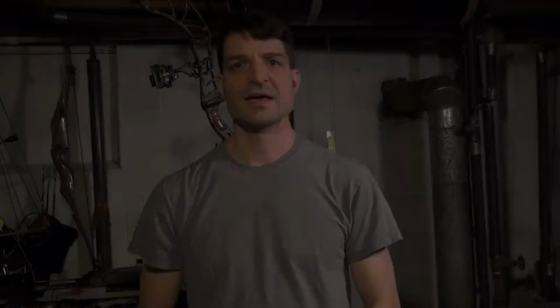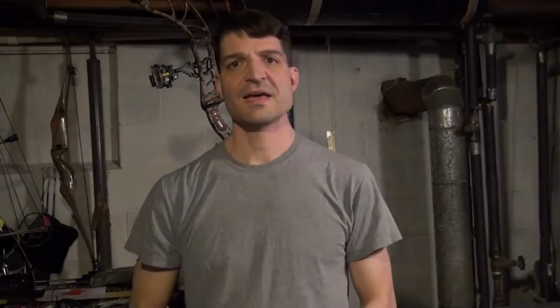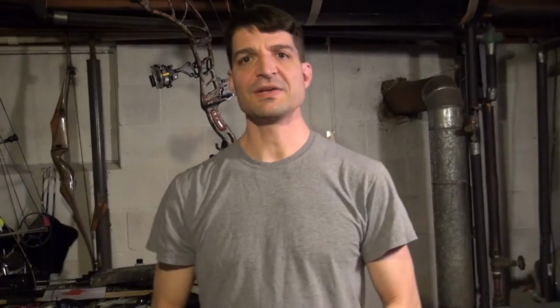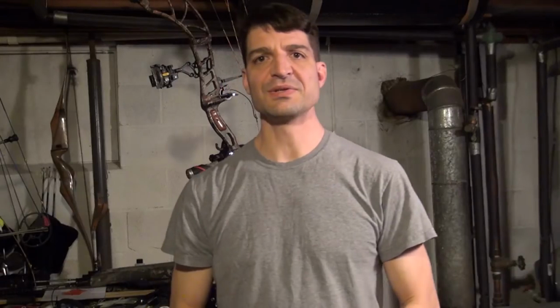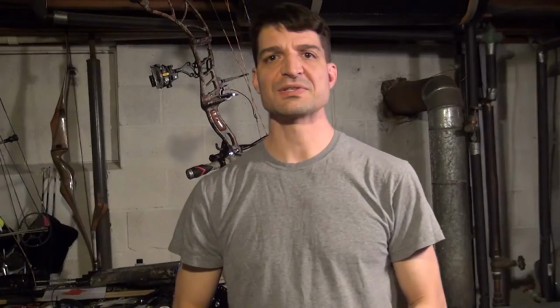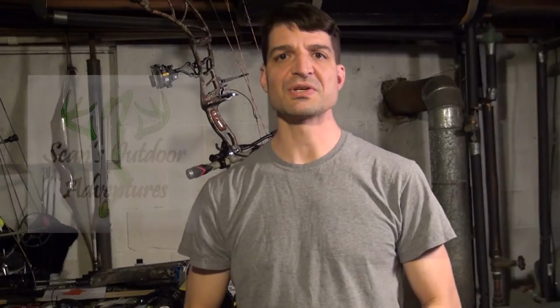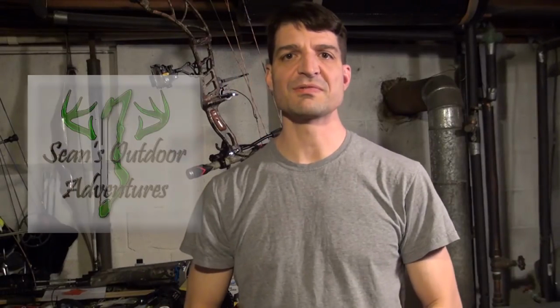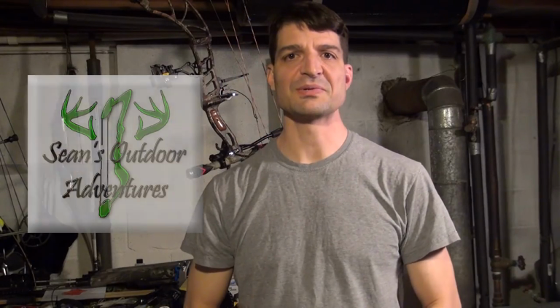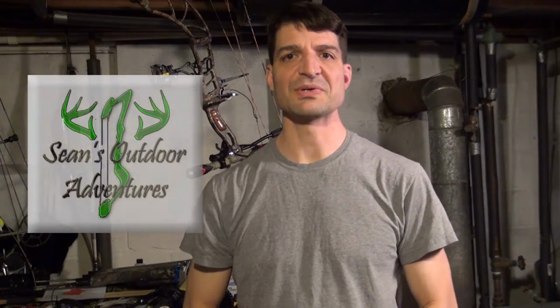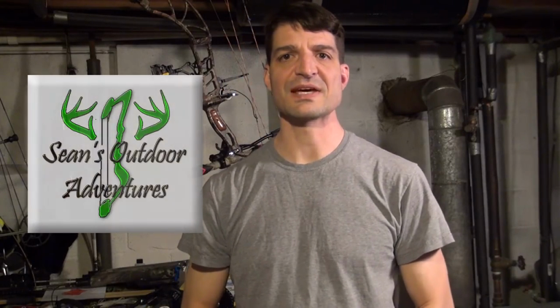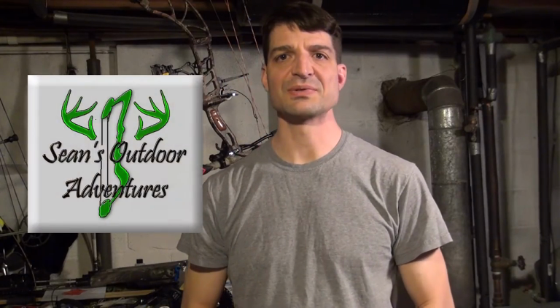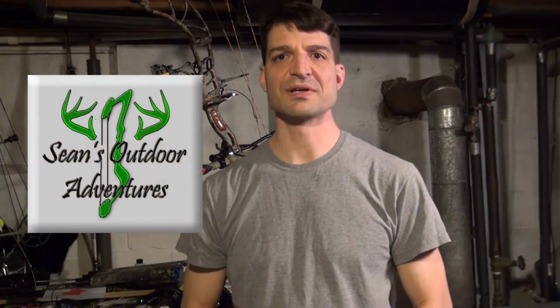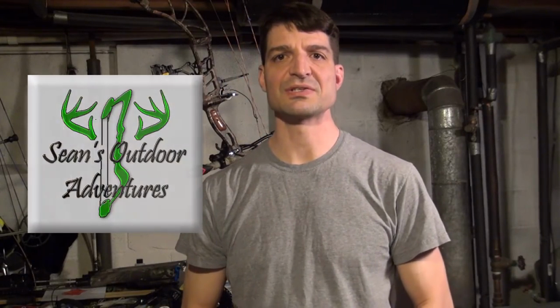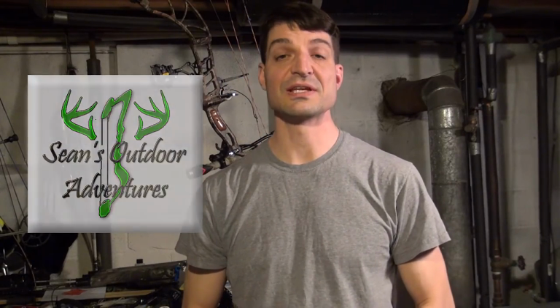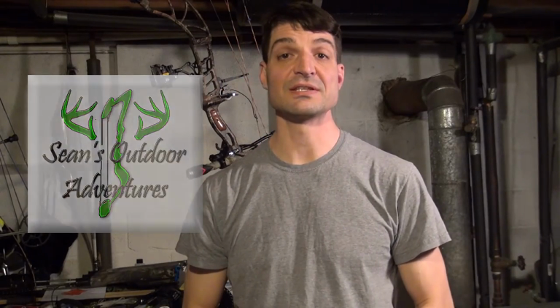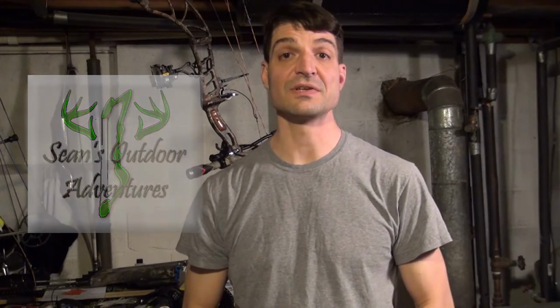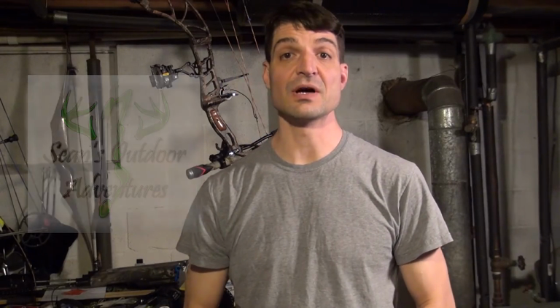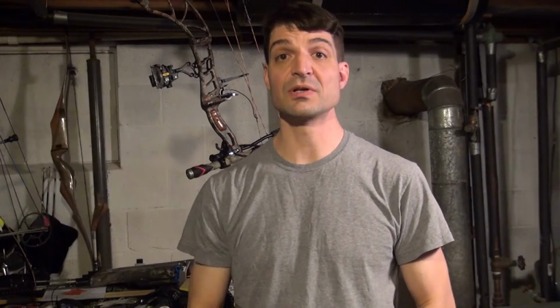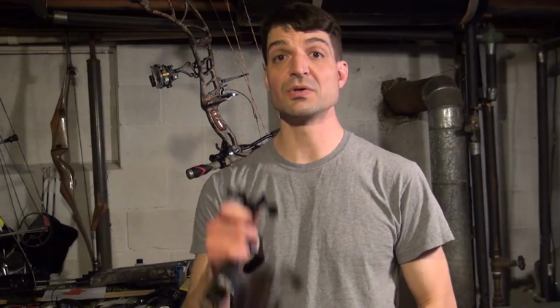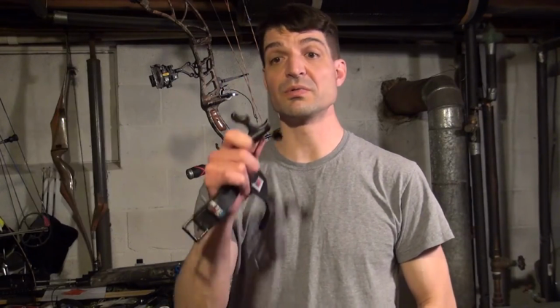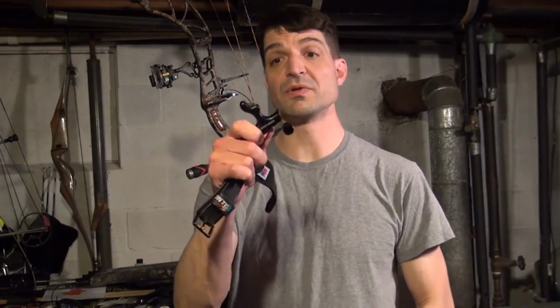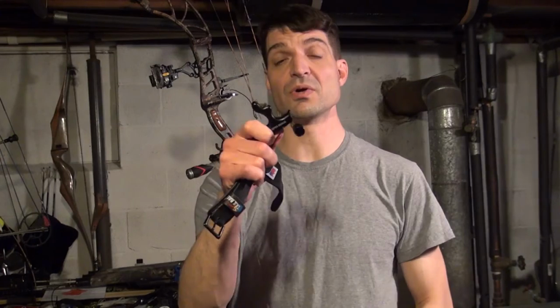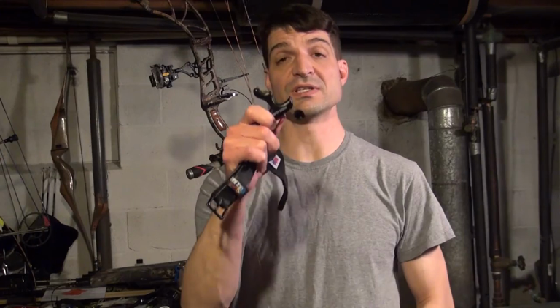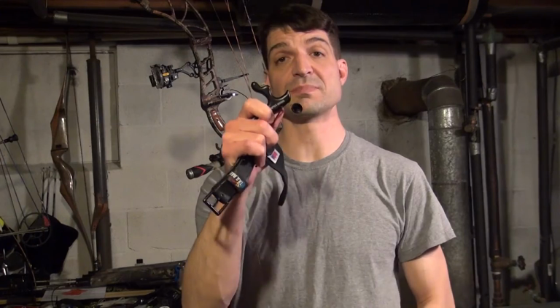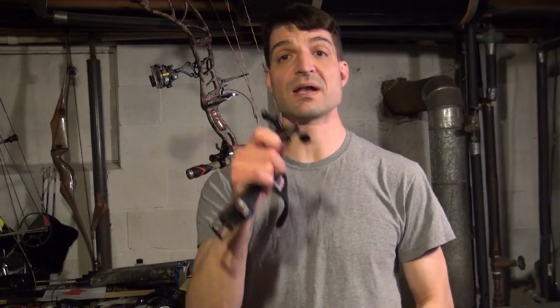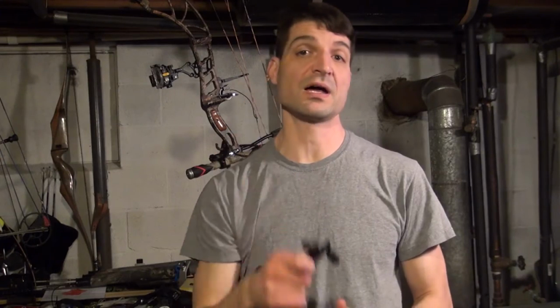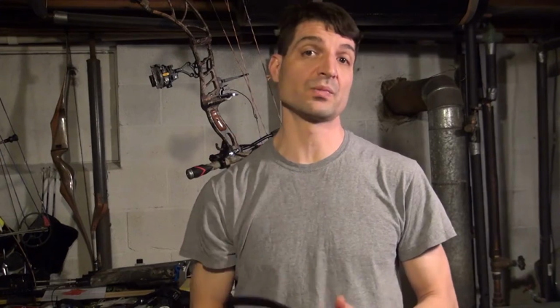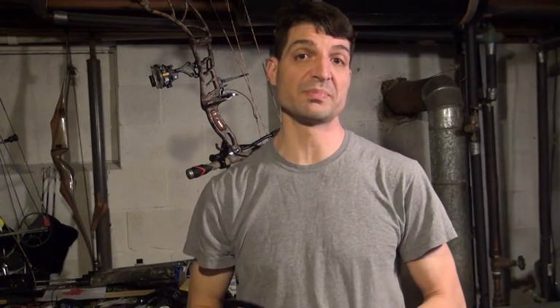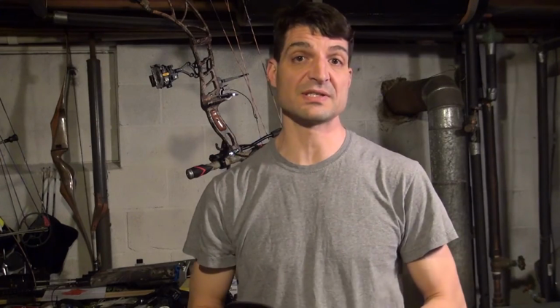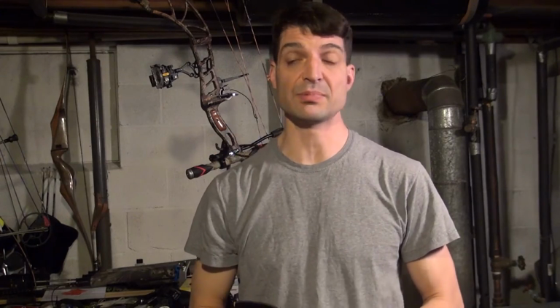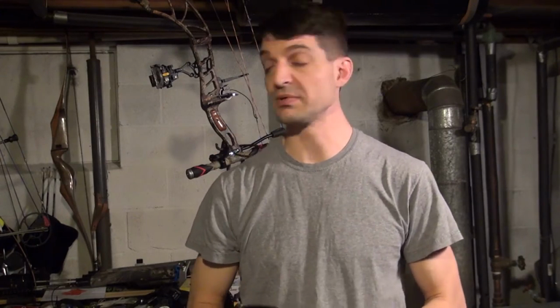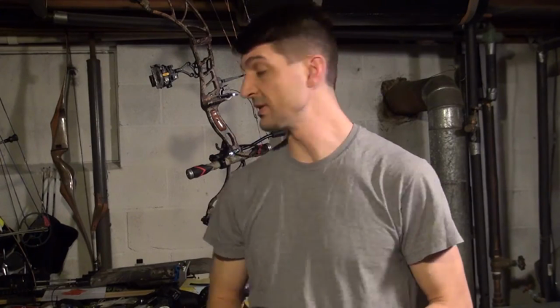Hey, this is Sean McVay with Sean's Outdoor Adventures and in this video I'm going to do a review on the Spothog Whippersnapper release.